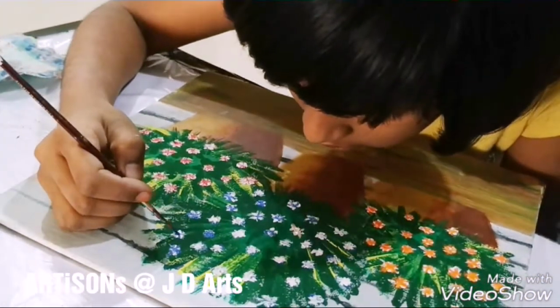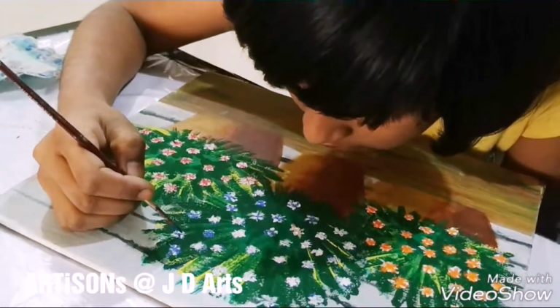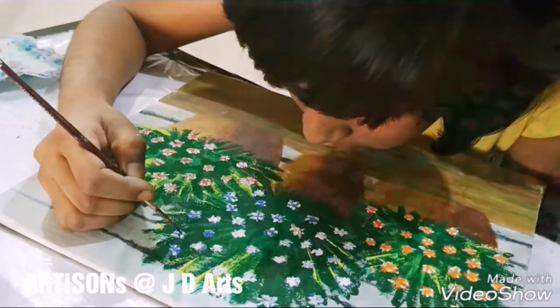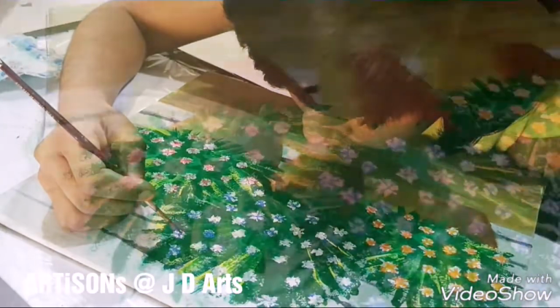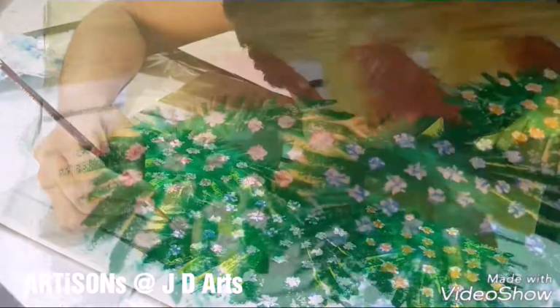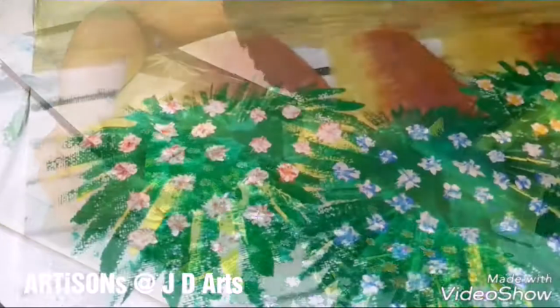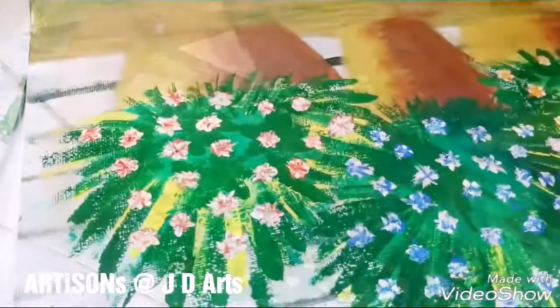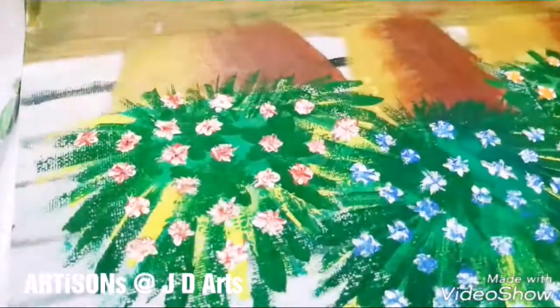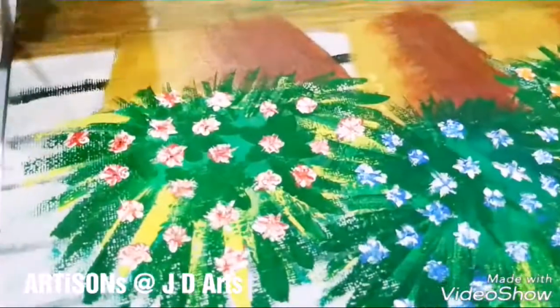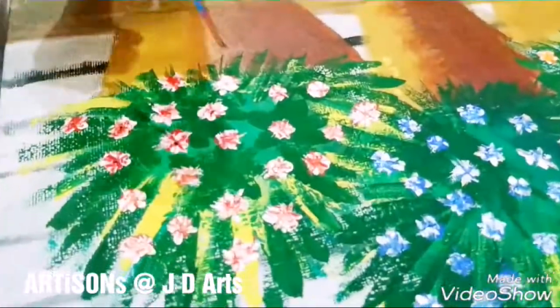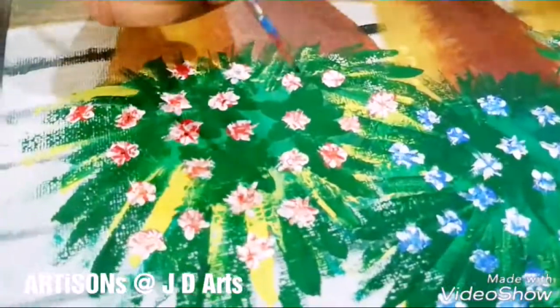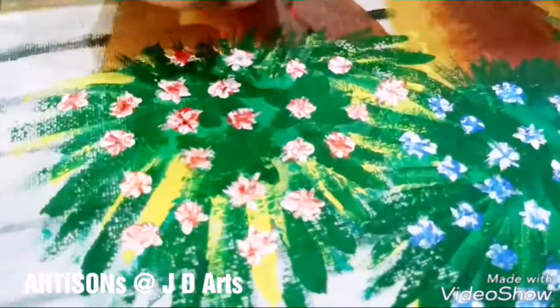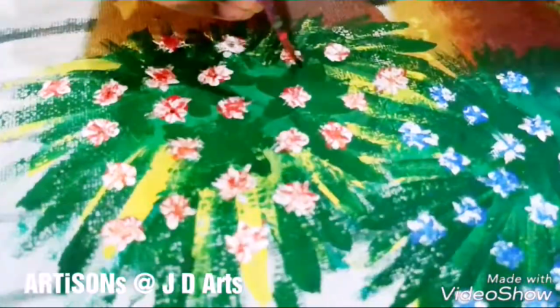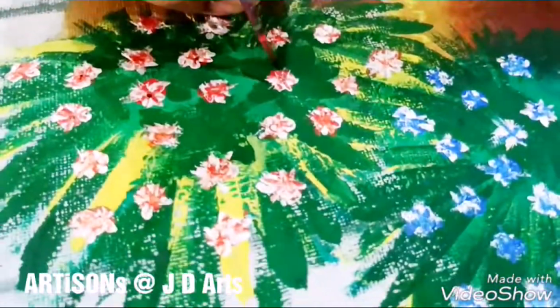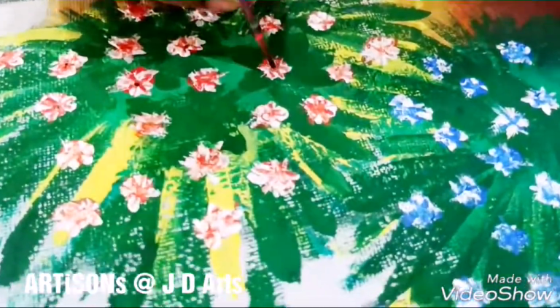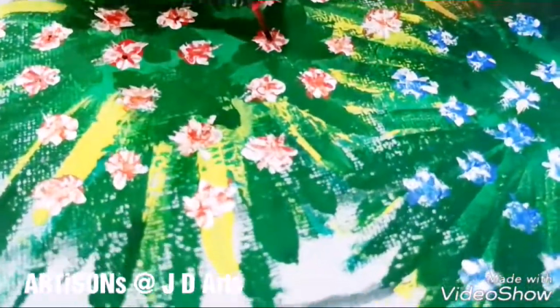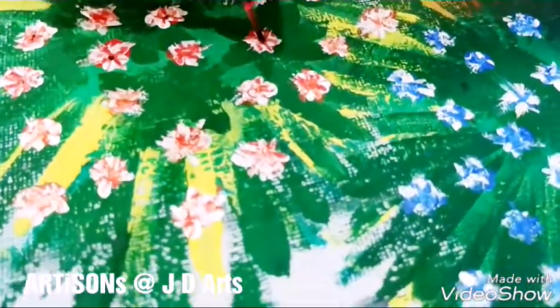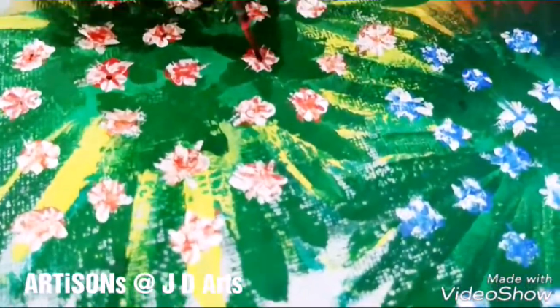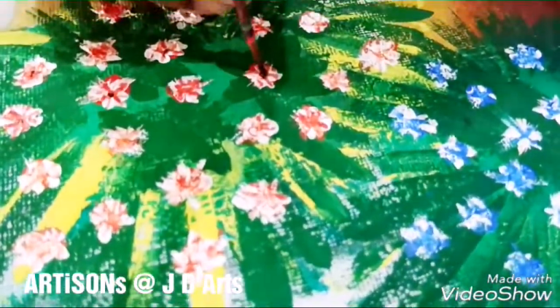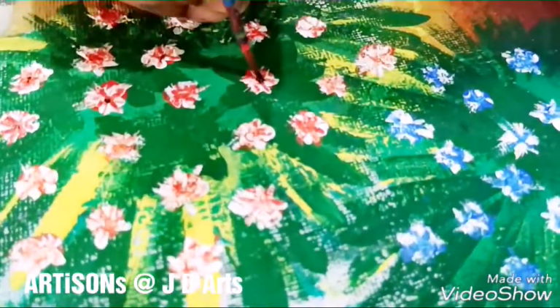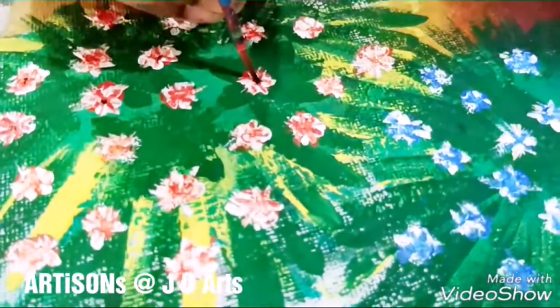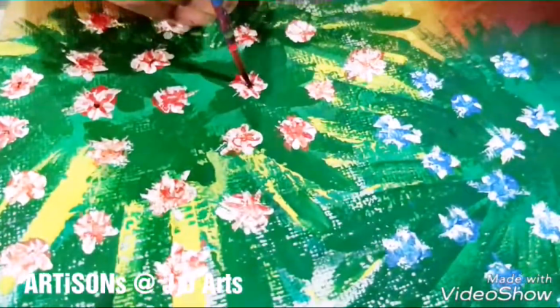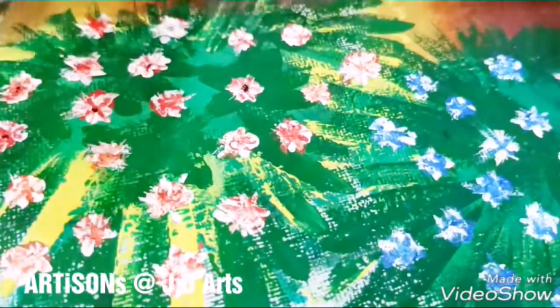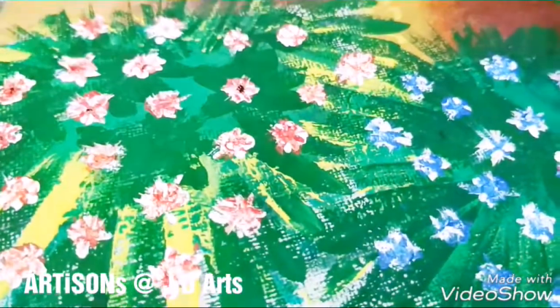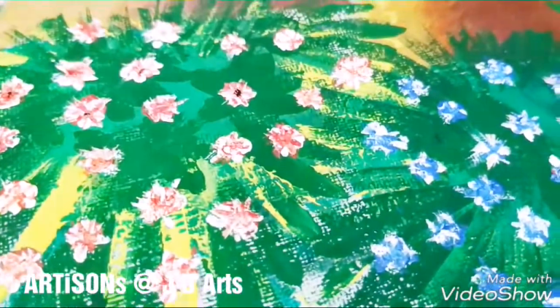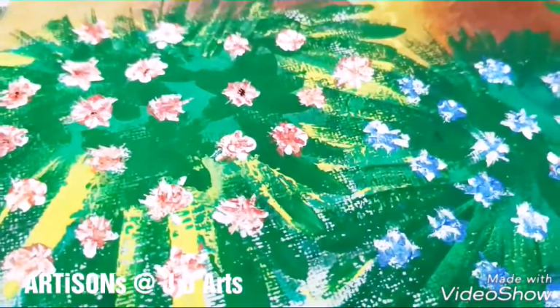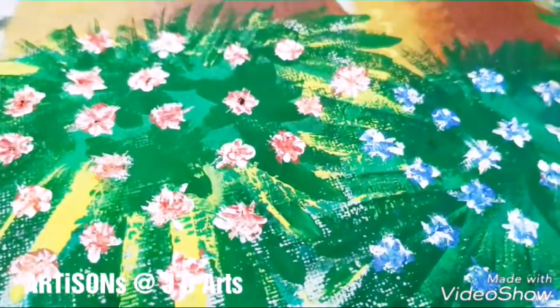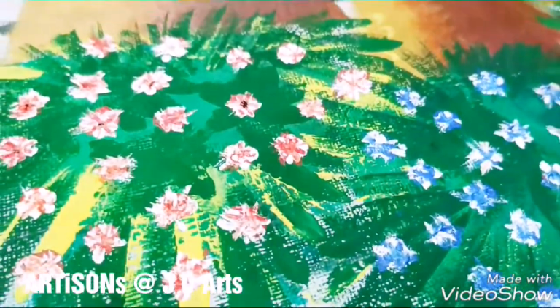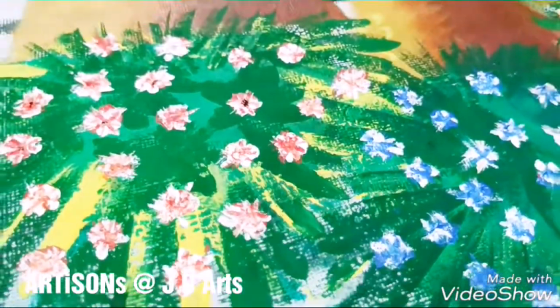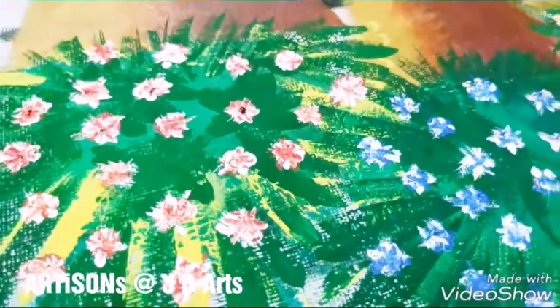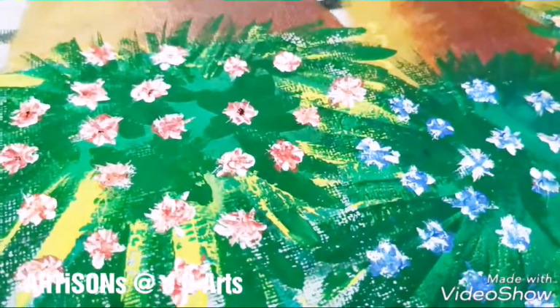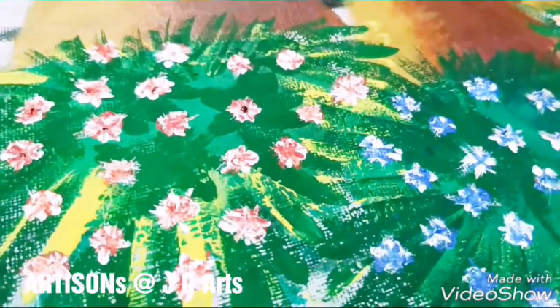Now the last step: give dots in the middle of the flowers with black.